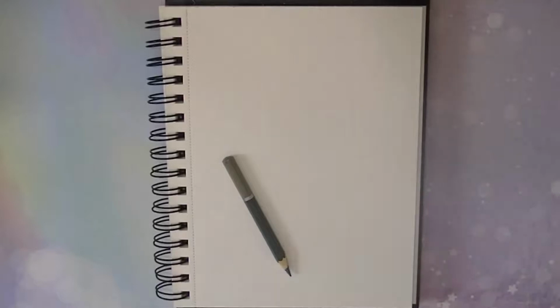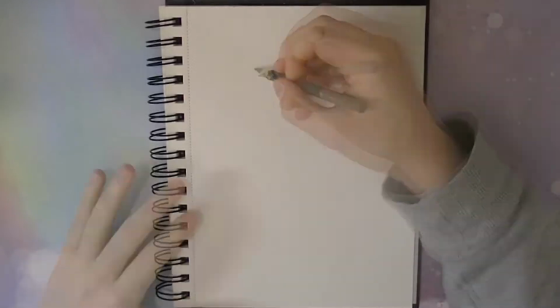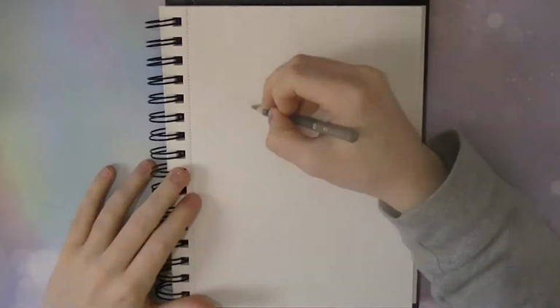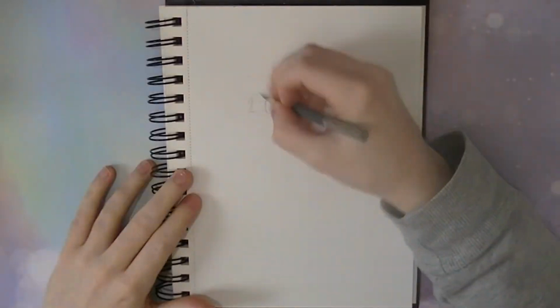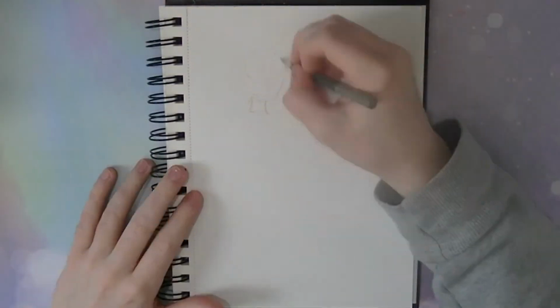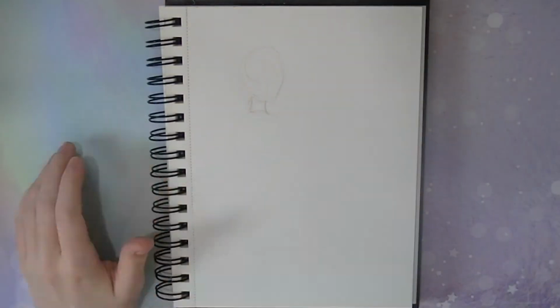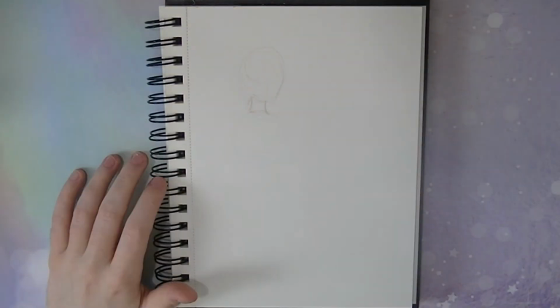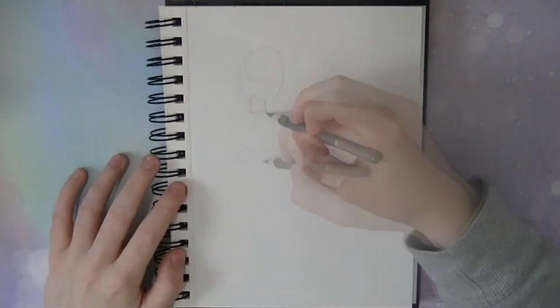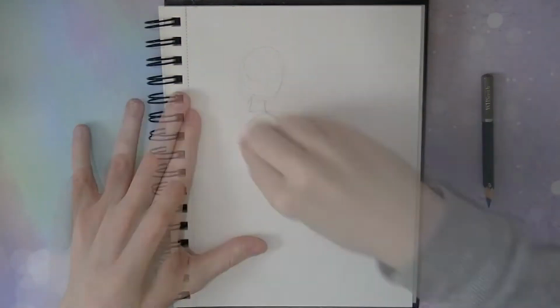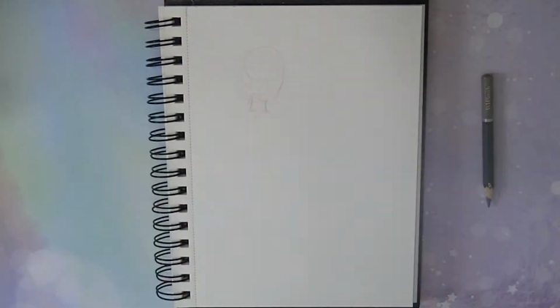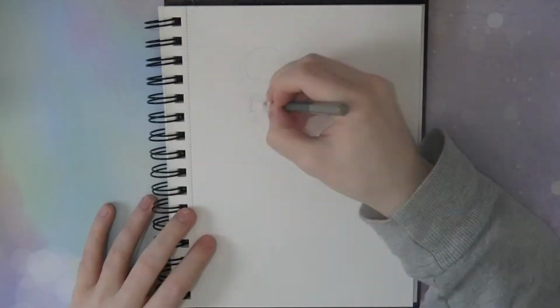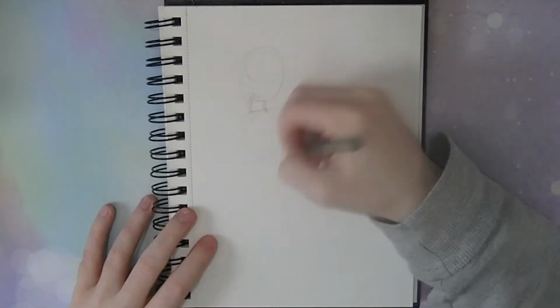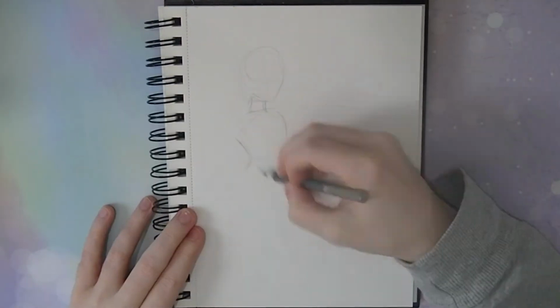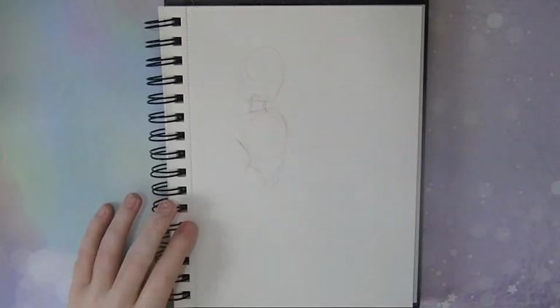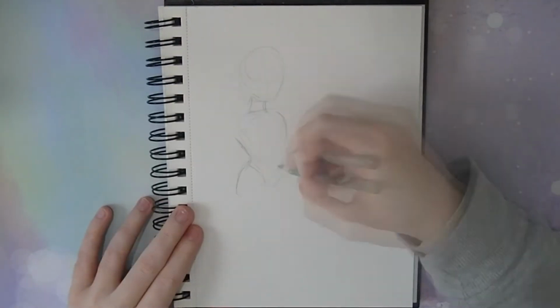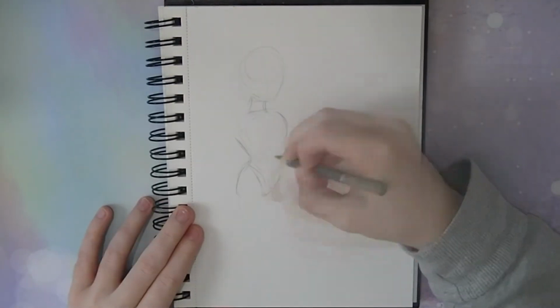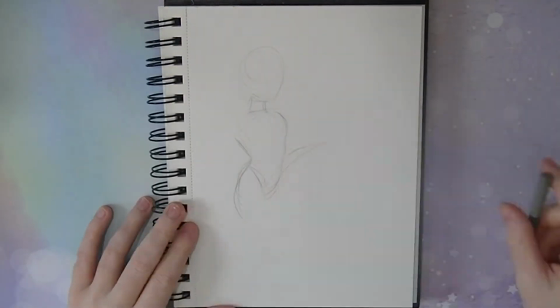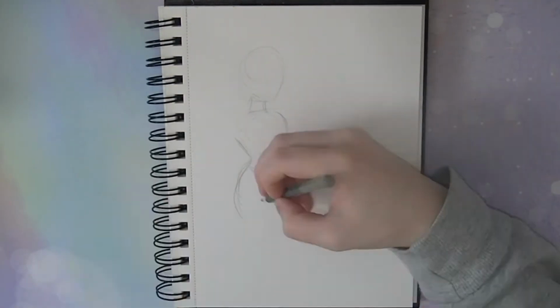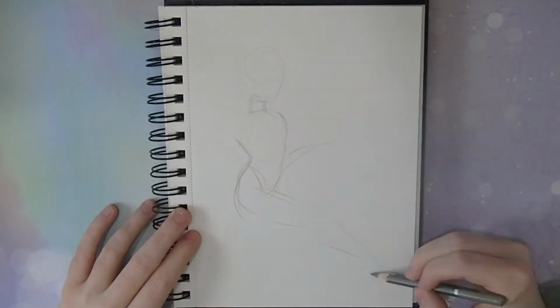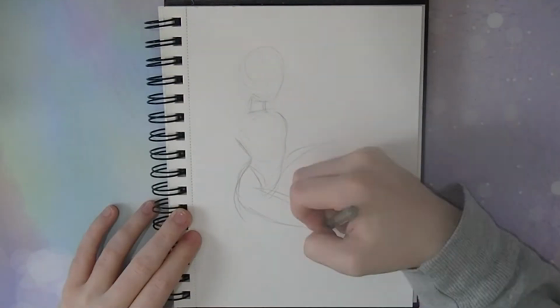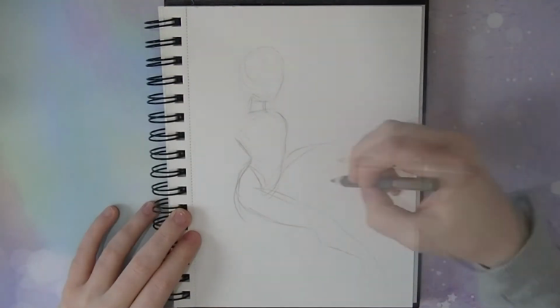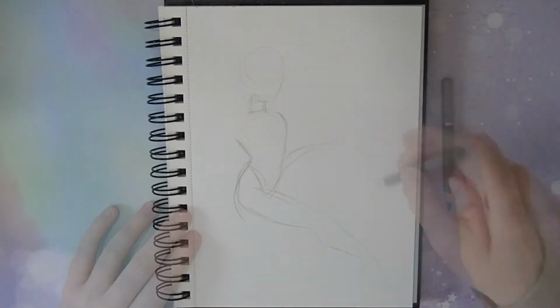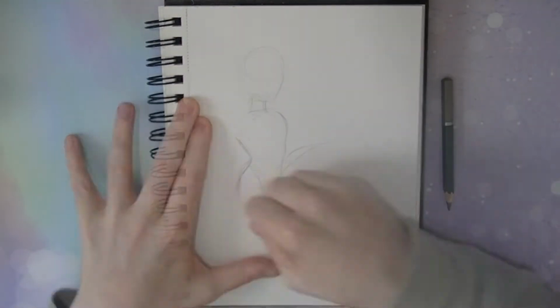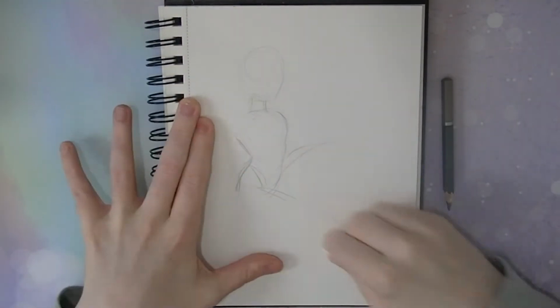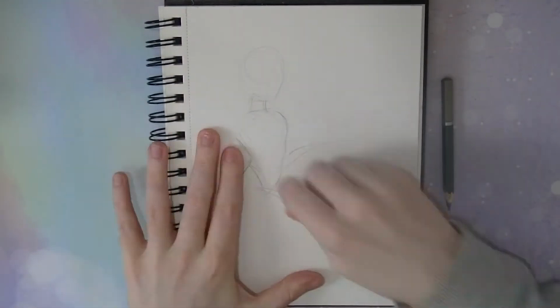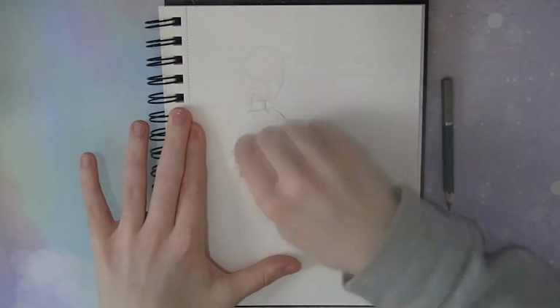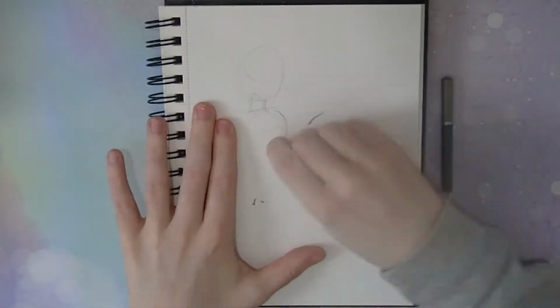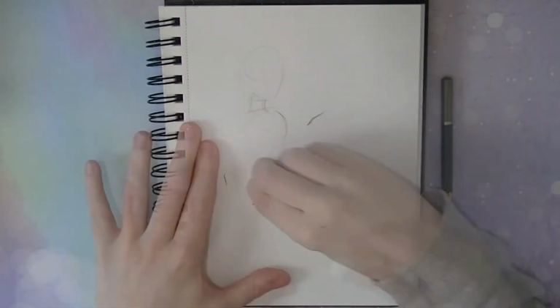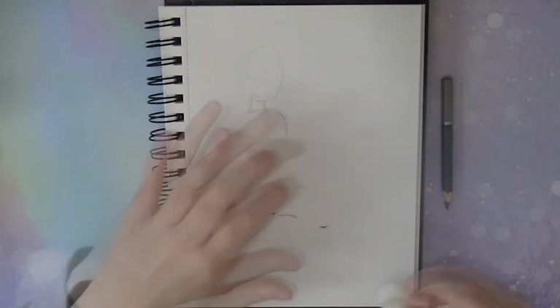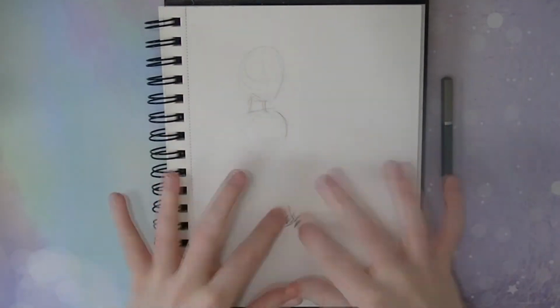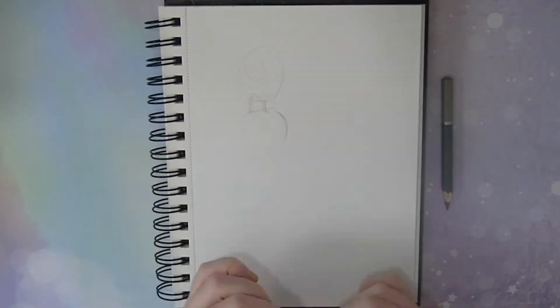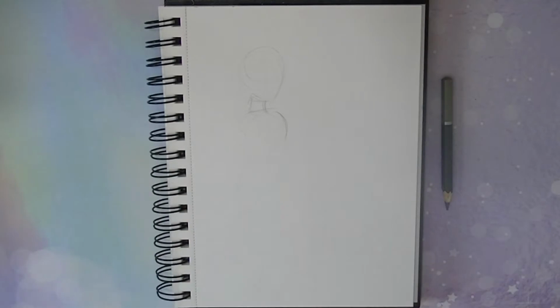Welcome back to my 100 day drawing challenge 2020. Today is day number 30 and the prompt is armour.